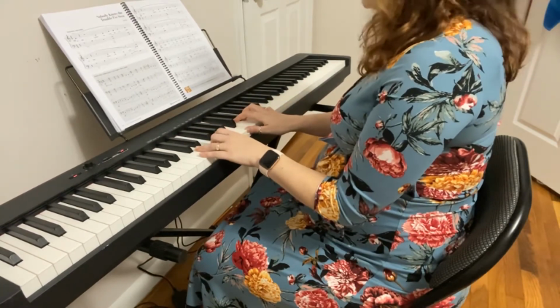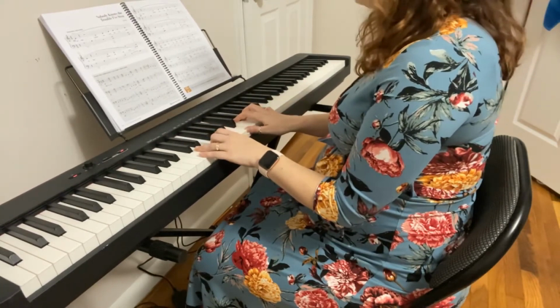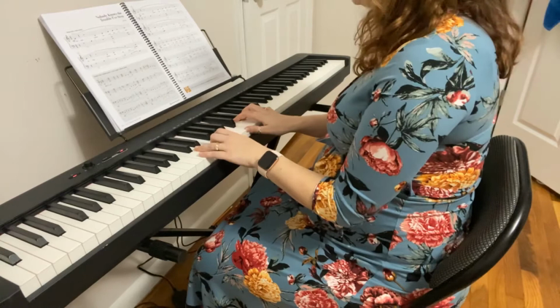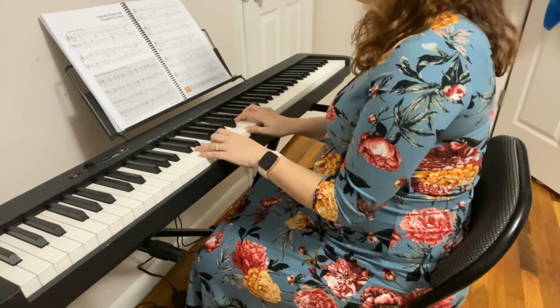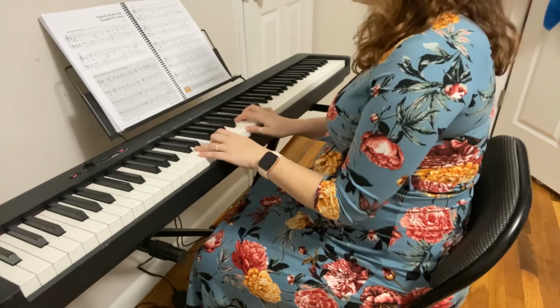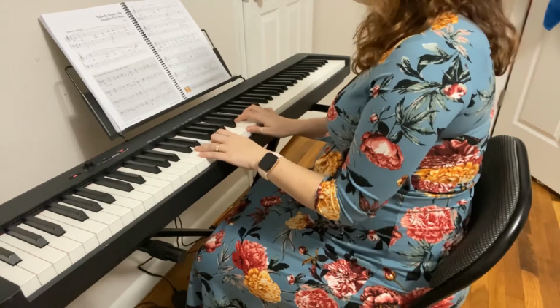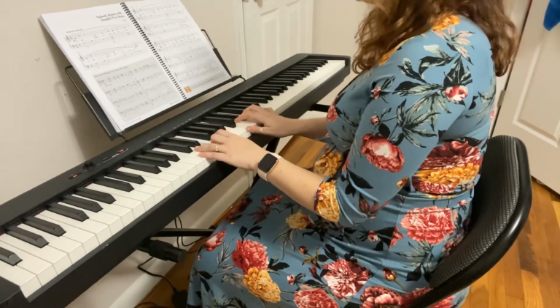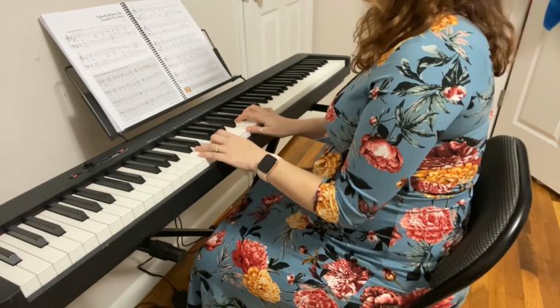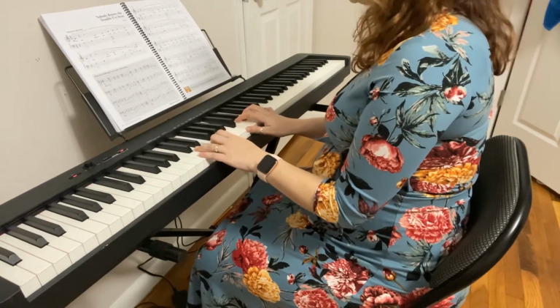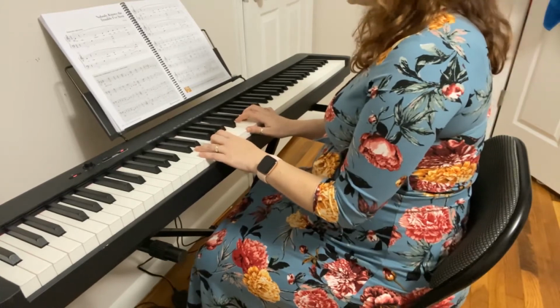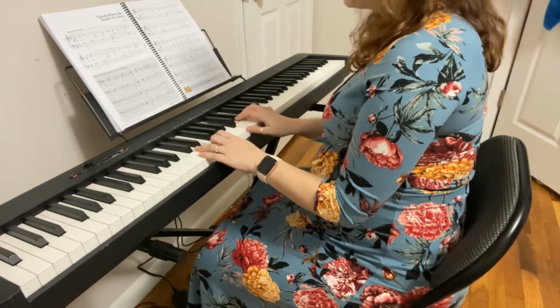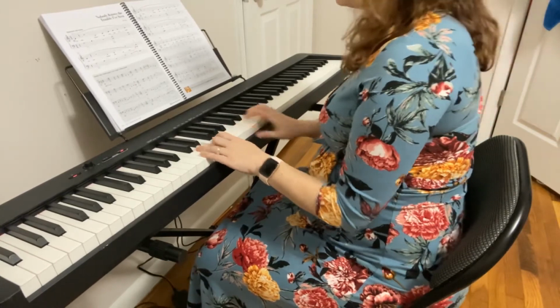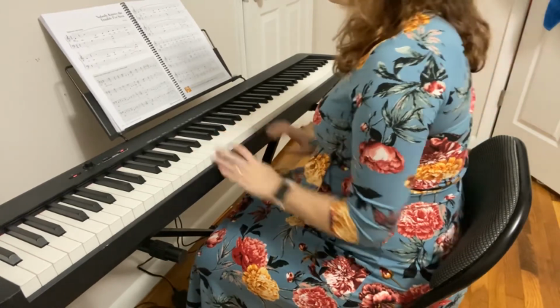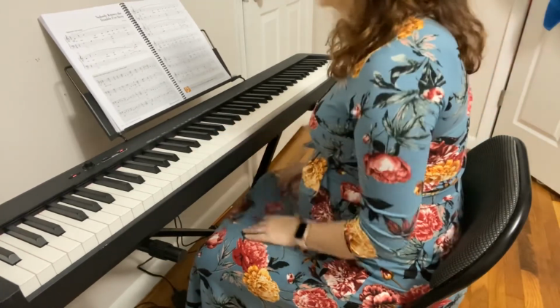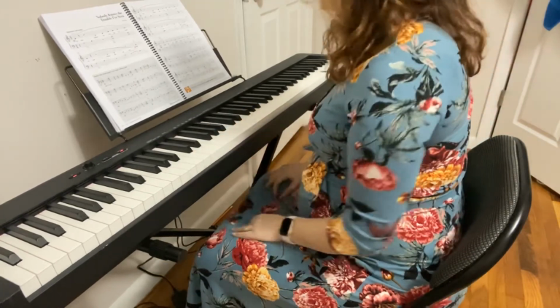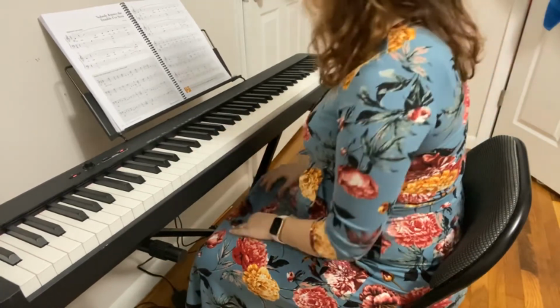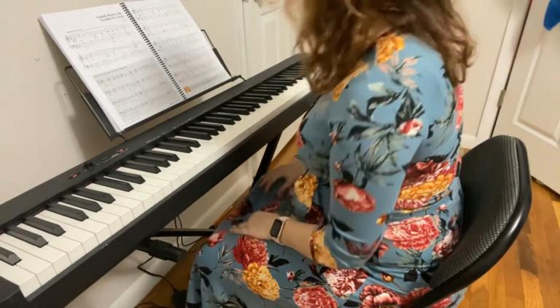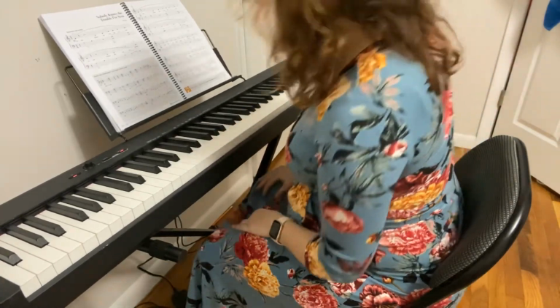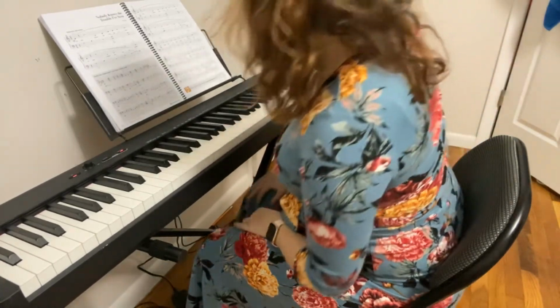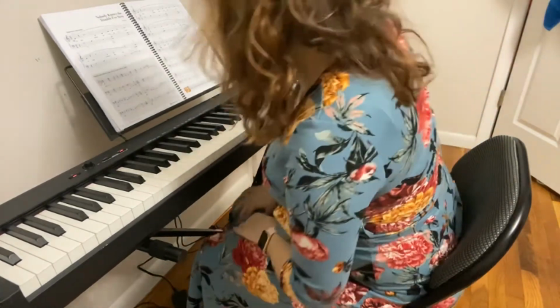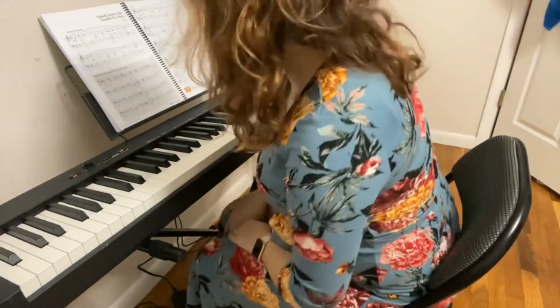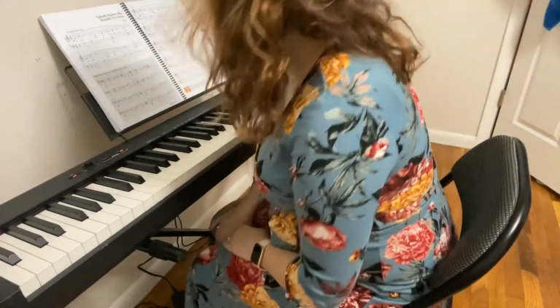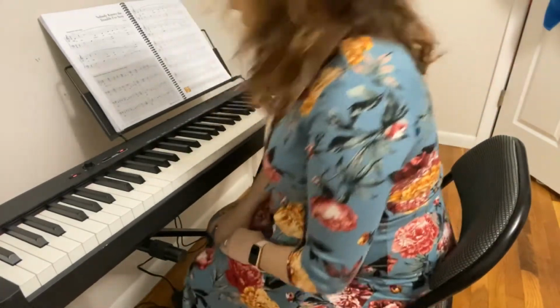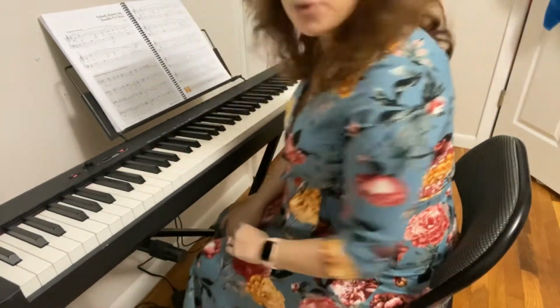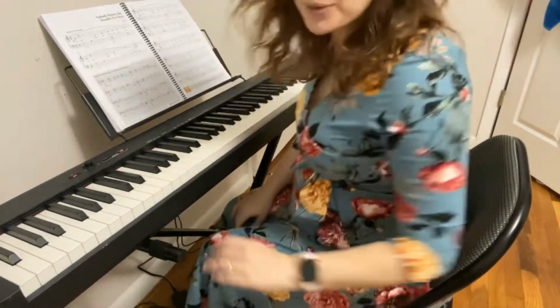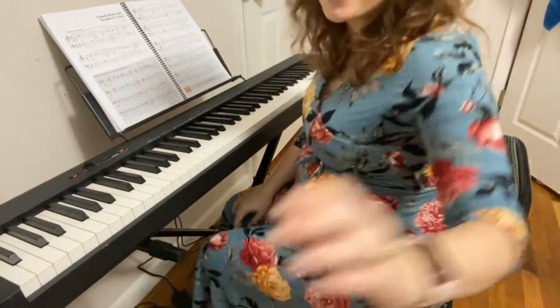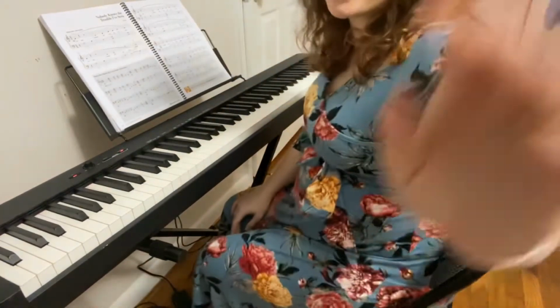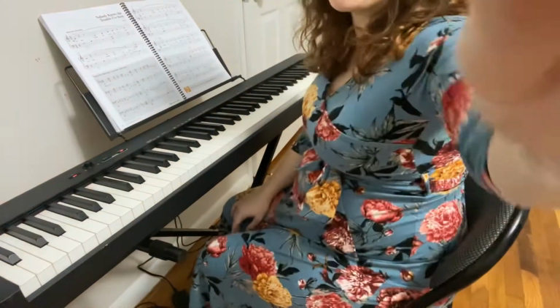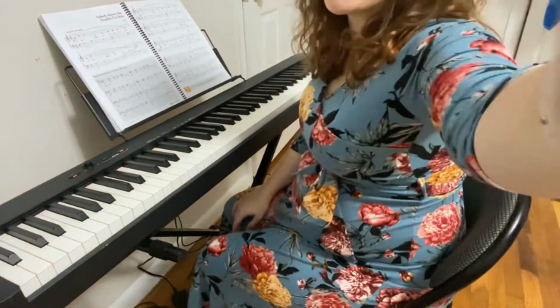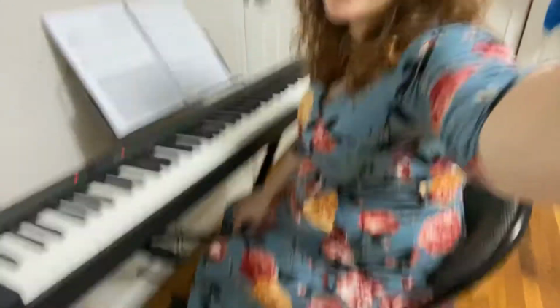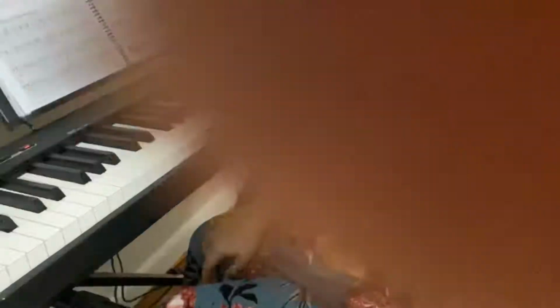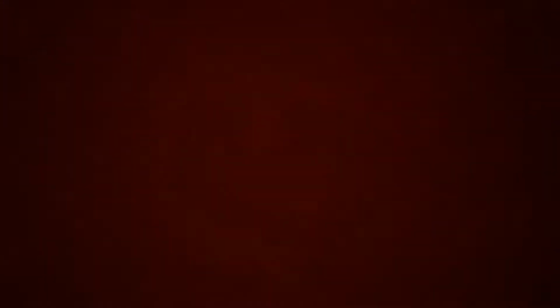And then you could go back to the beginning and play the DC al Fine, but just for time's sake, that's all we're going to do today.